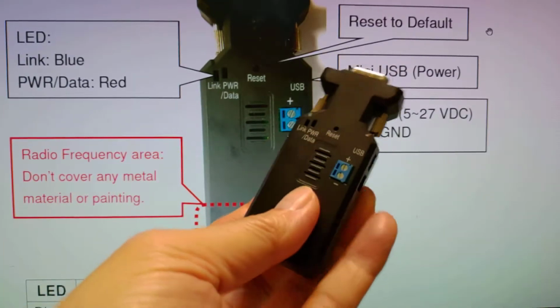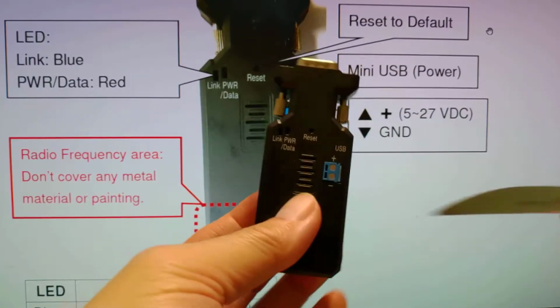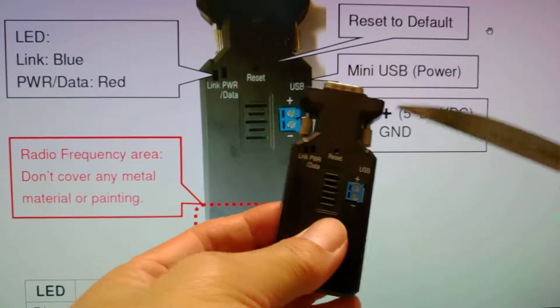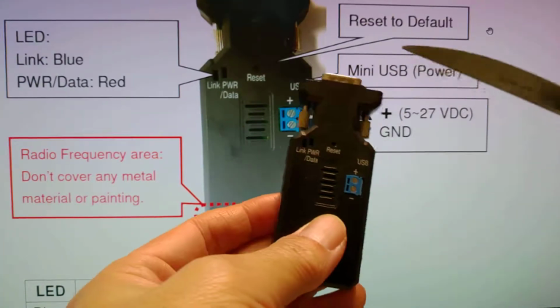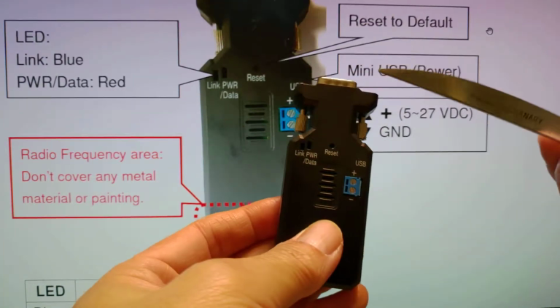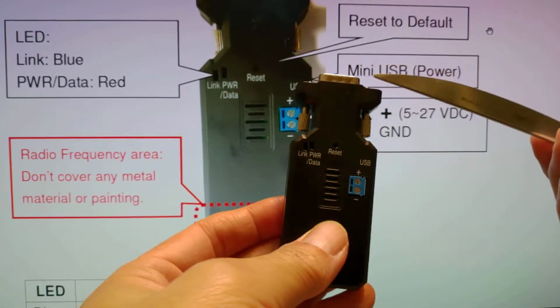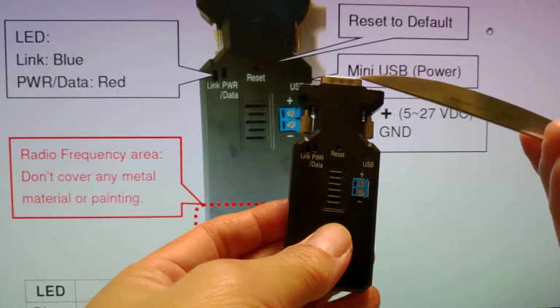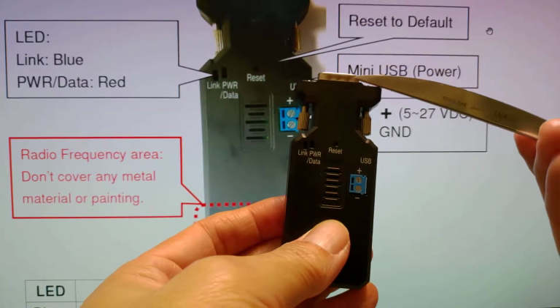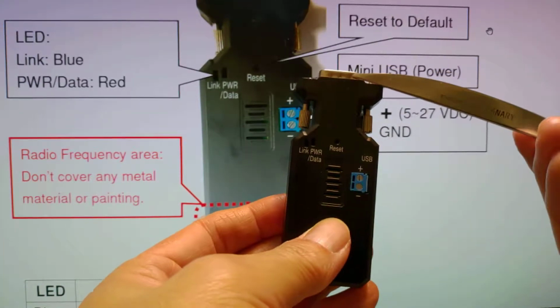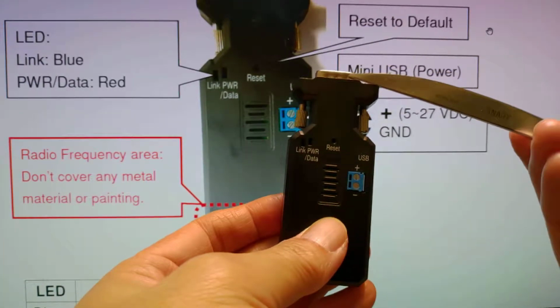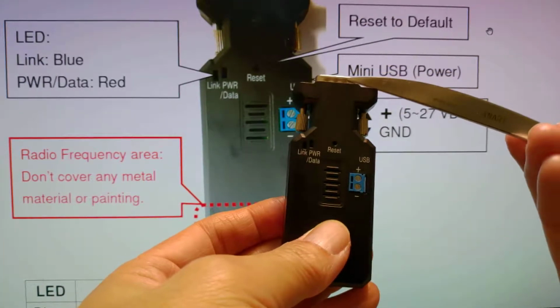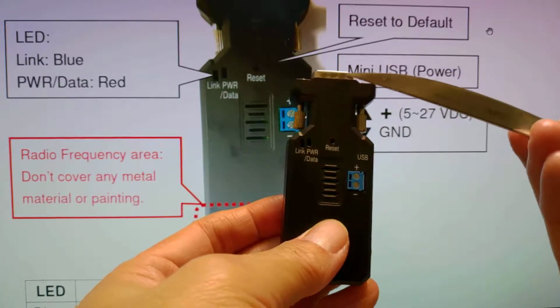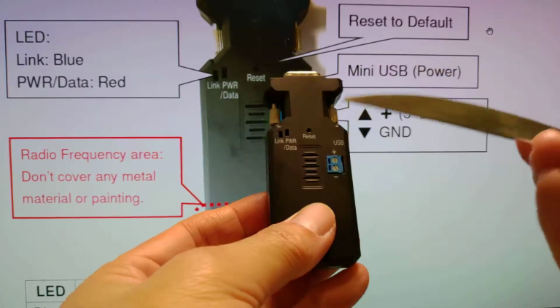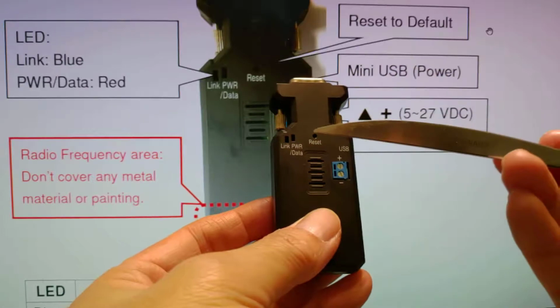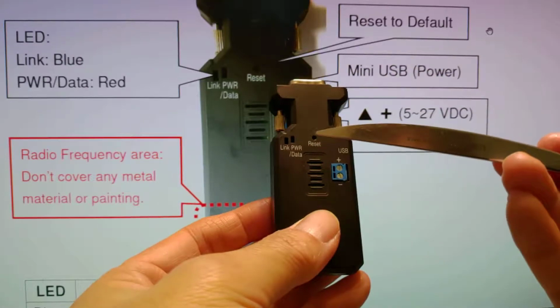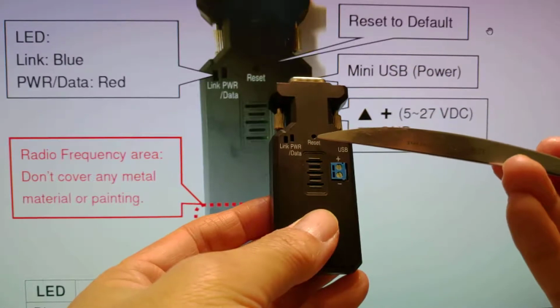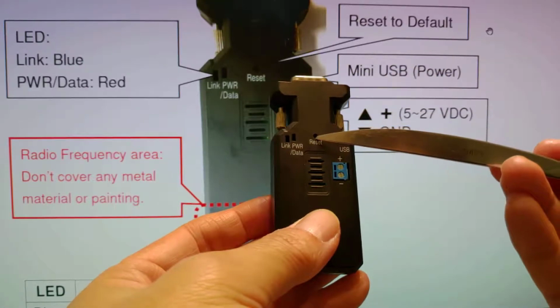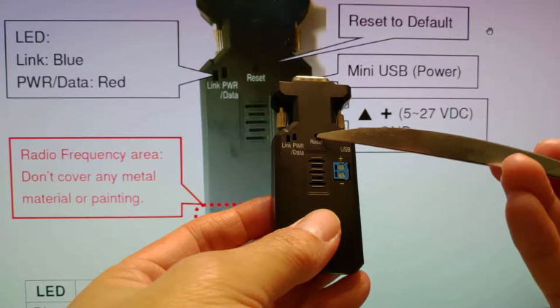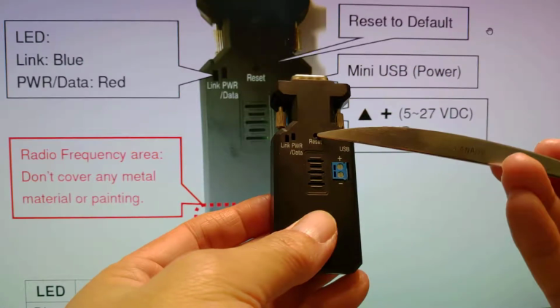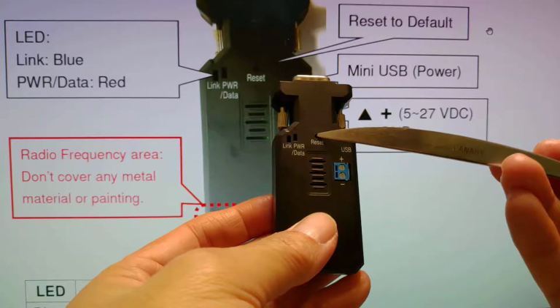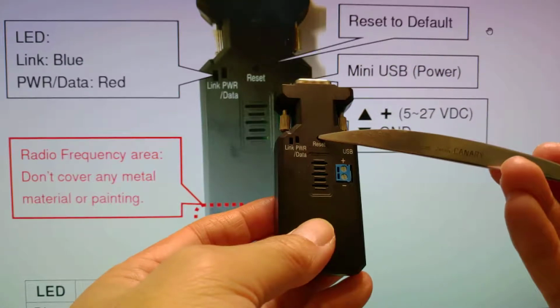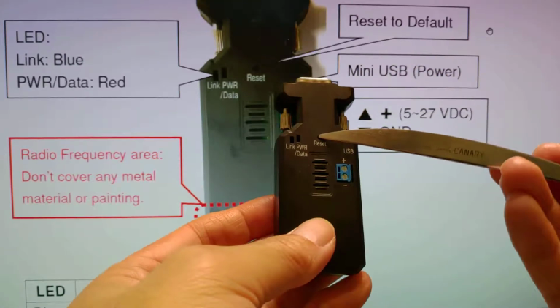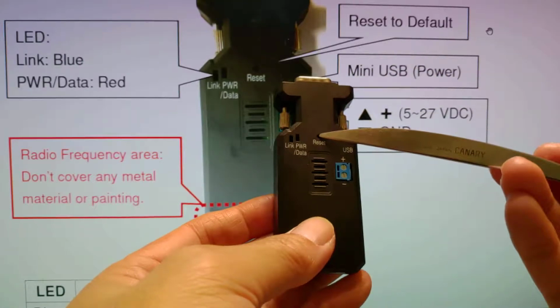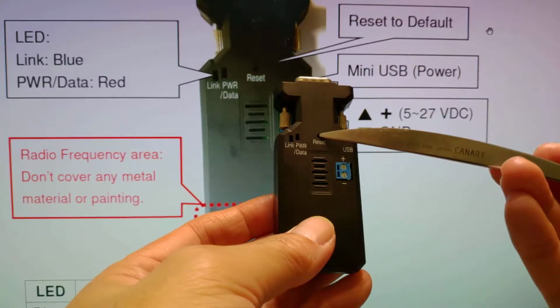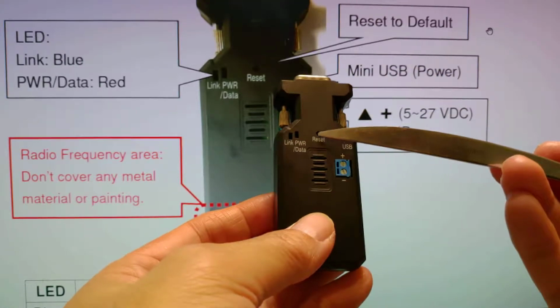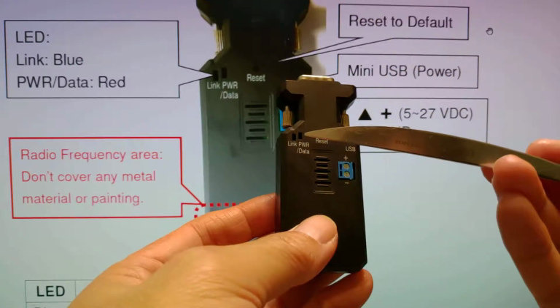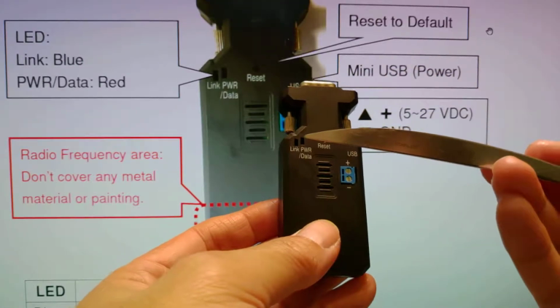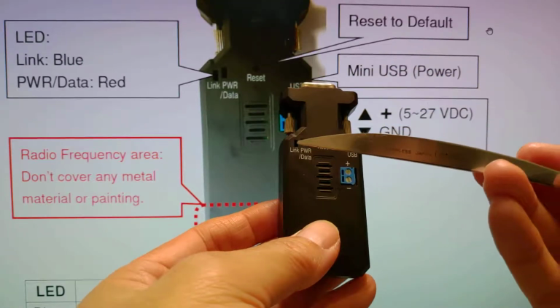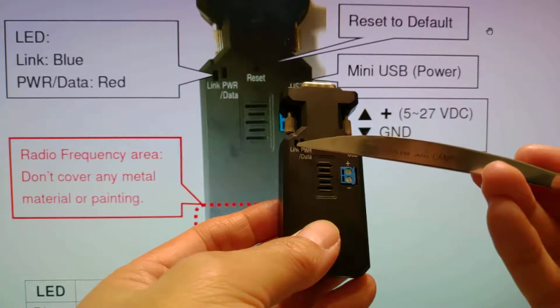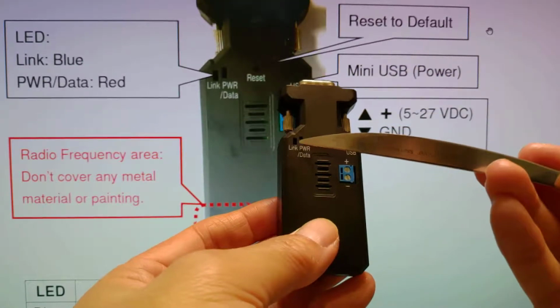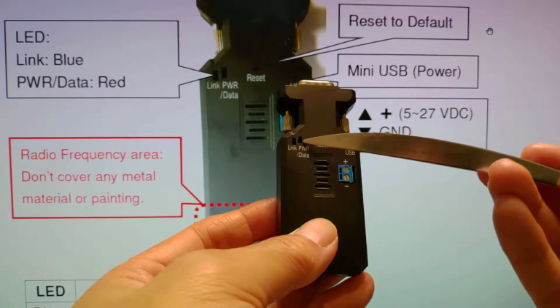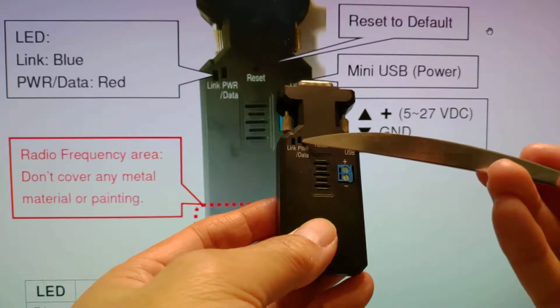This is the DB9 connector, reset switch, and two LEDs.